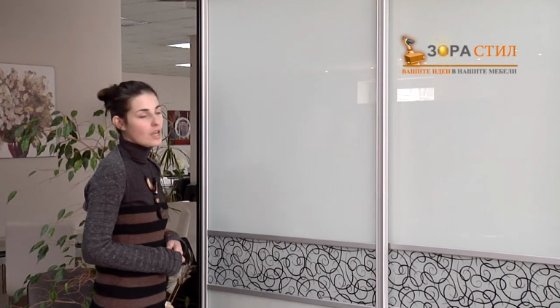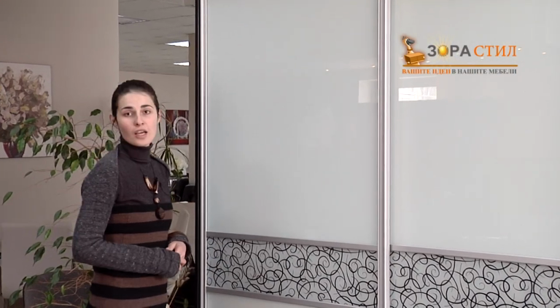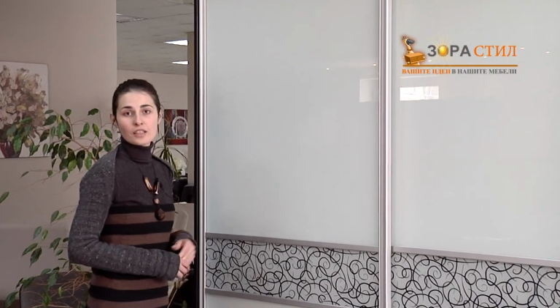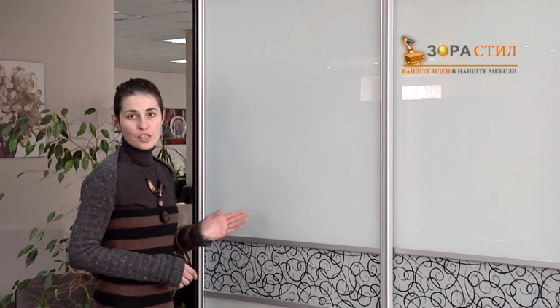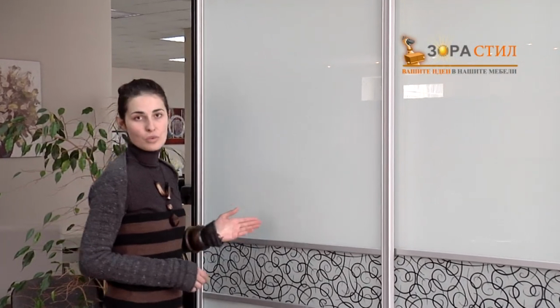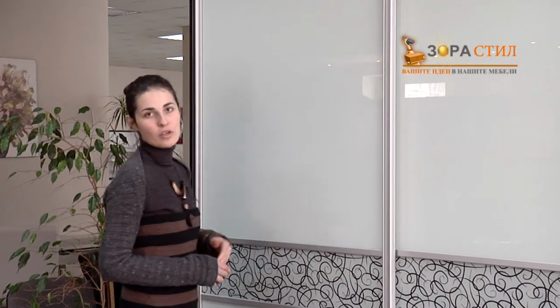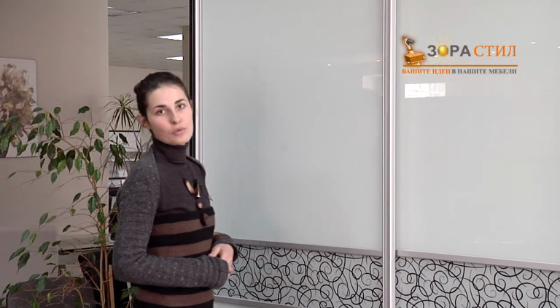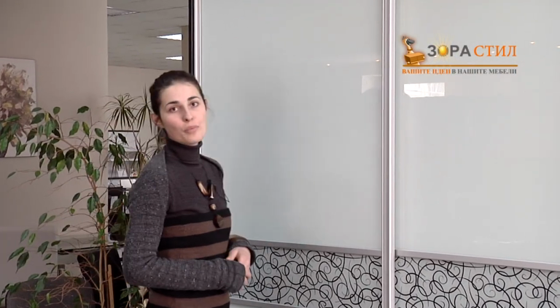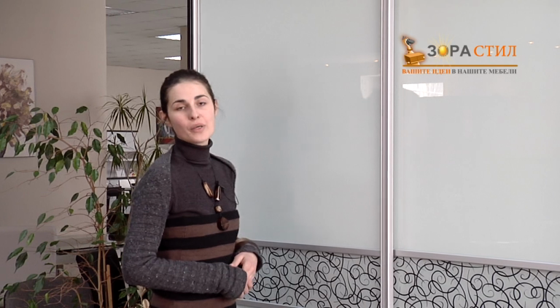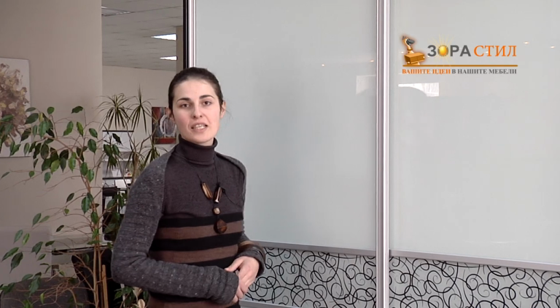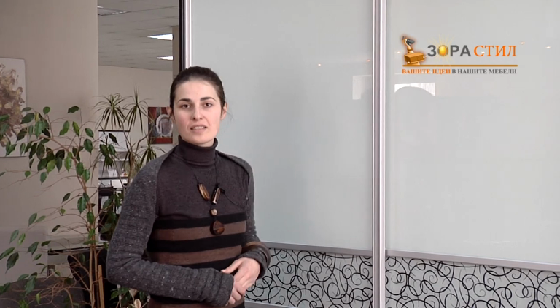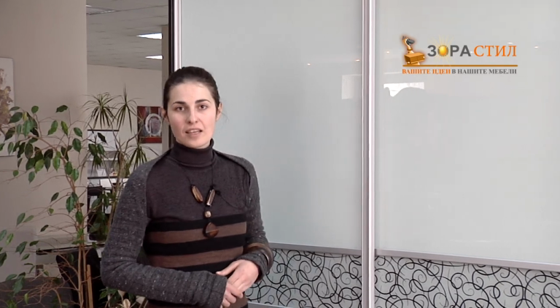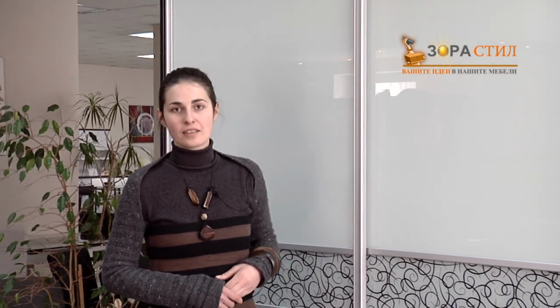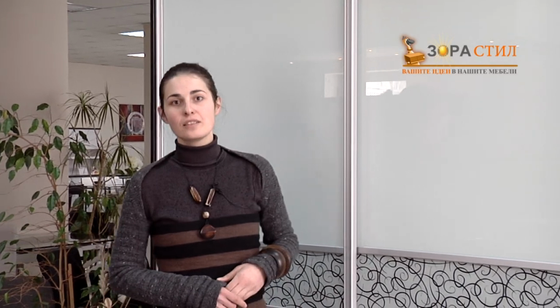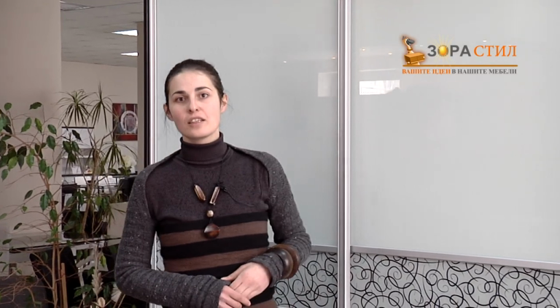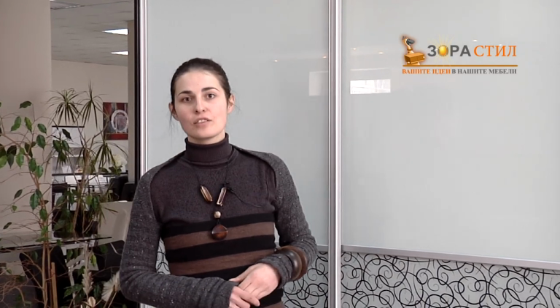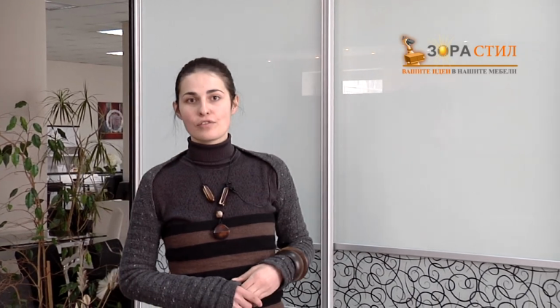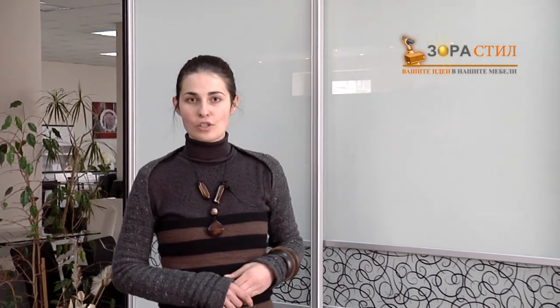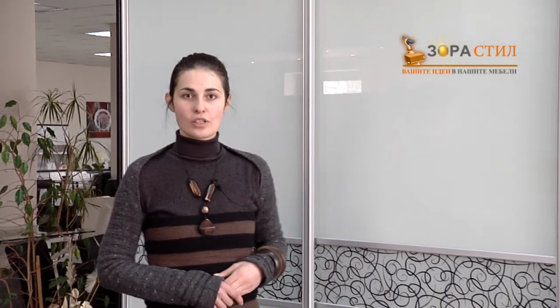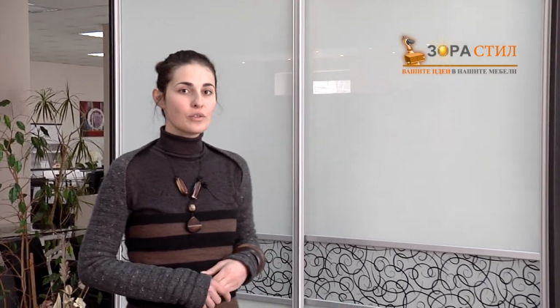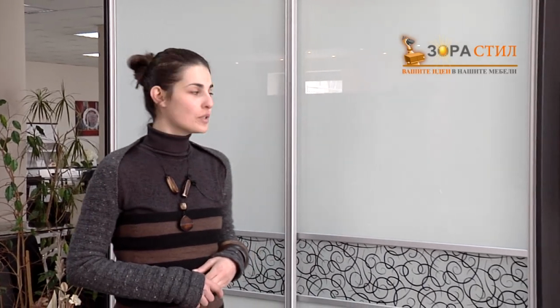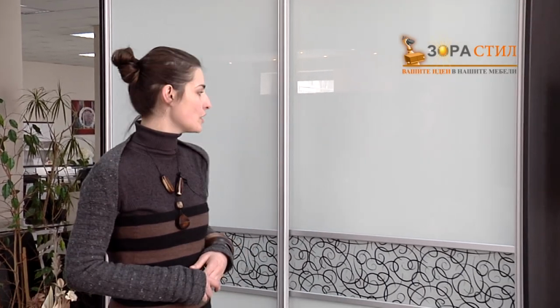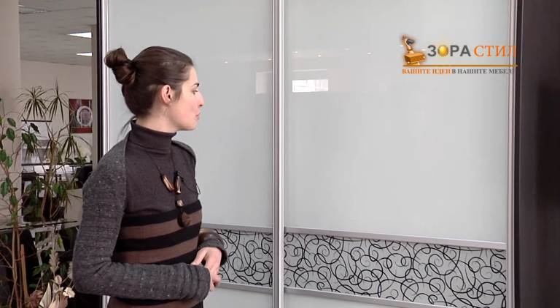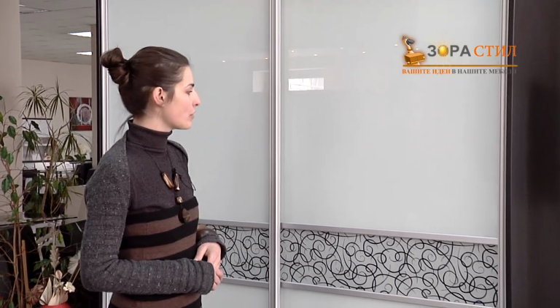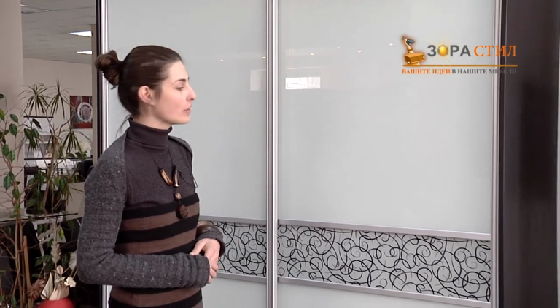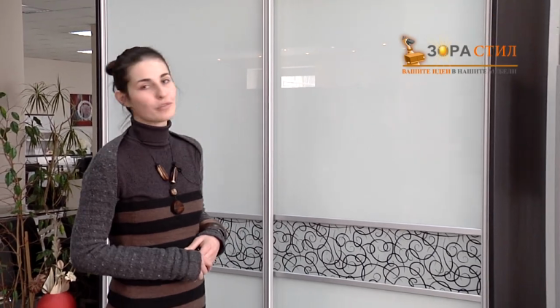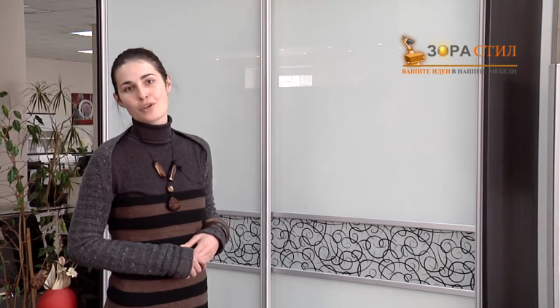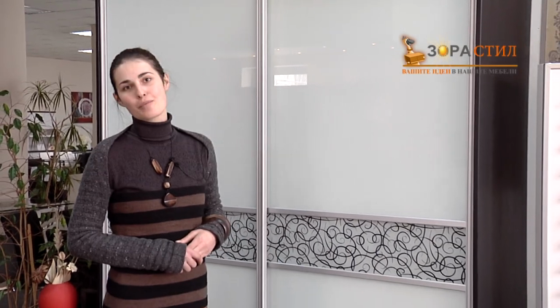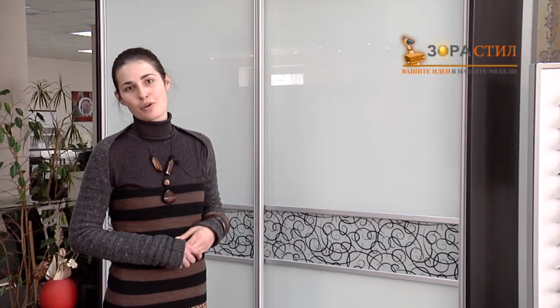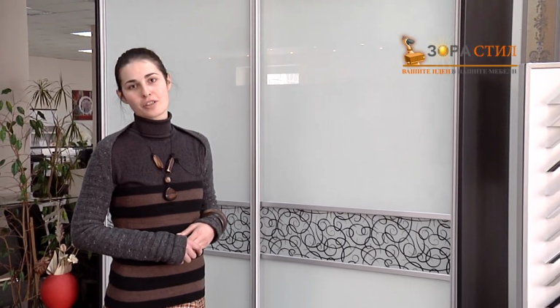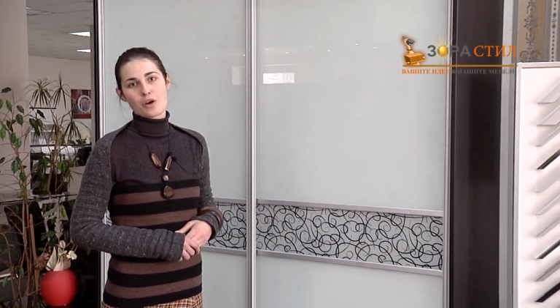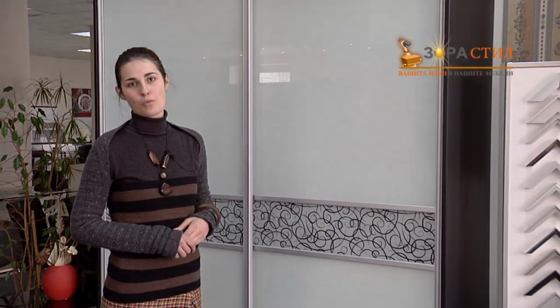This wardrobe is elegant and functional, it's perfect for your modern home.